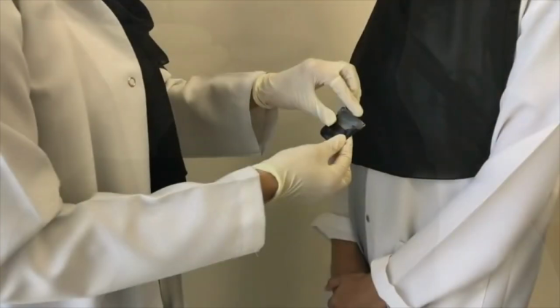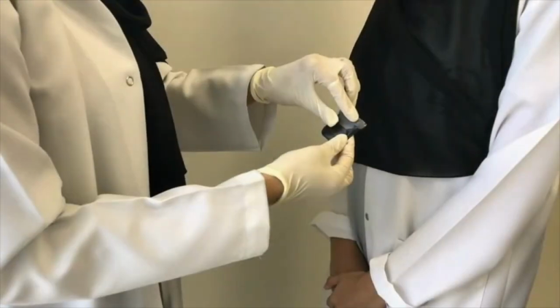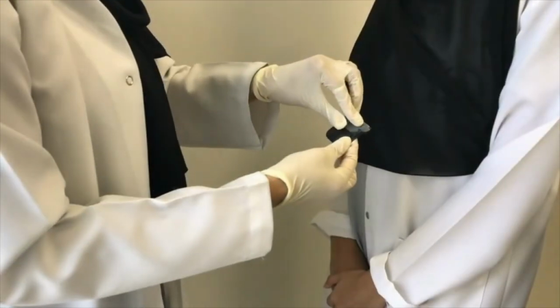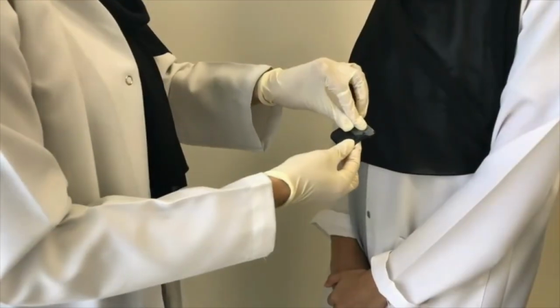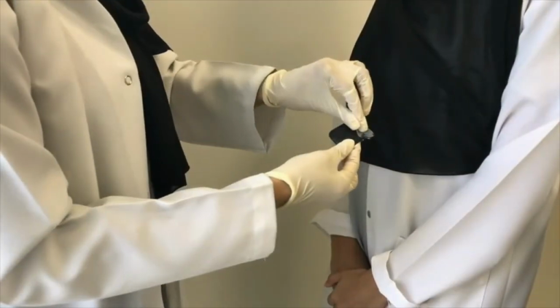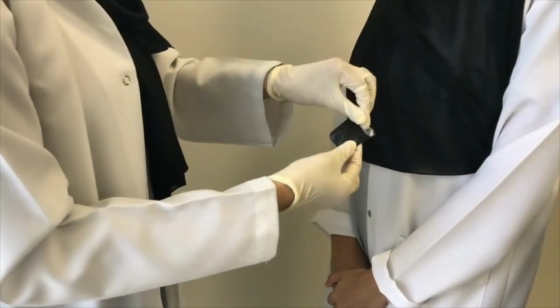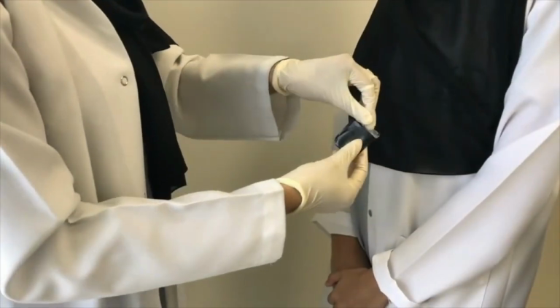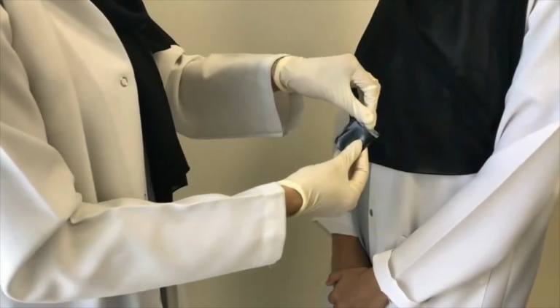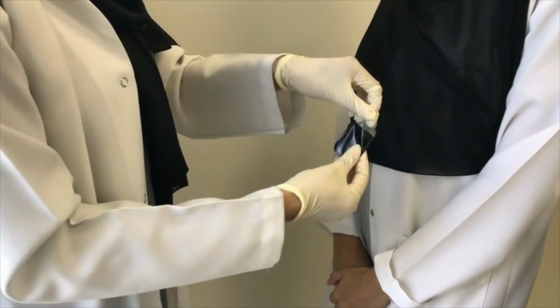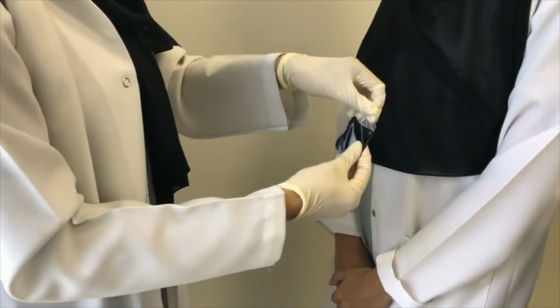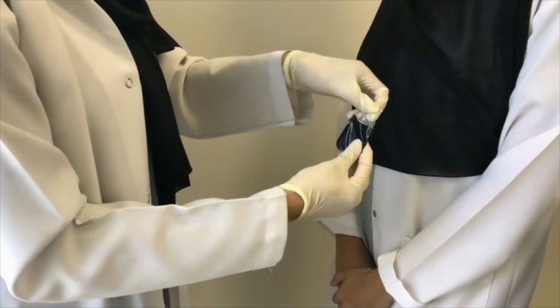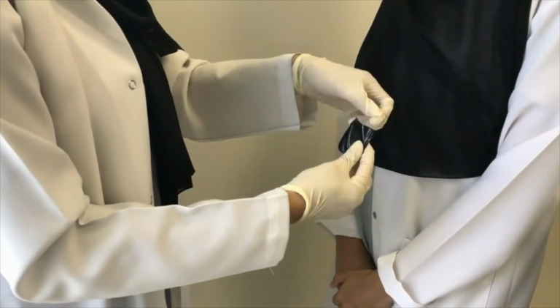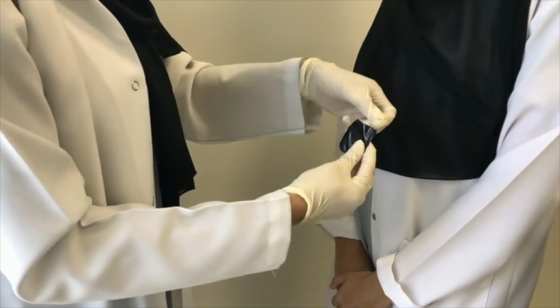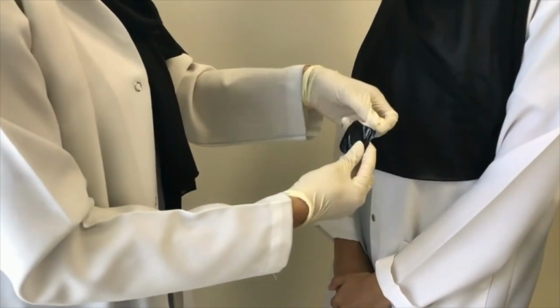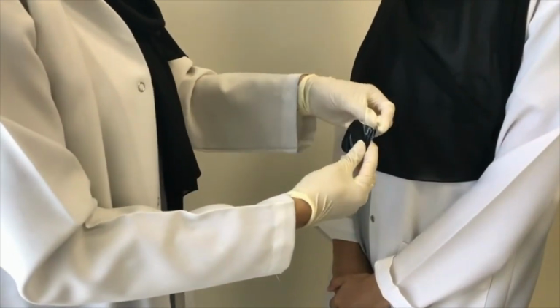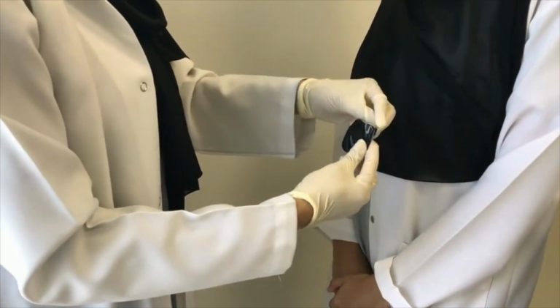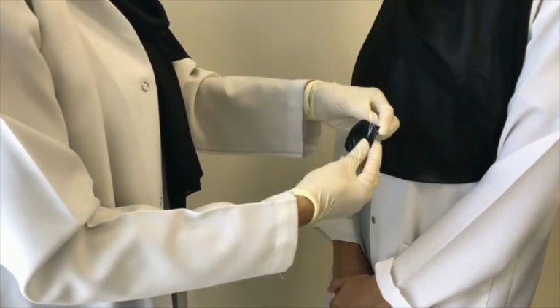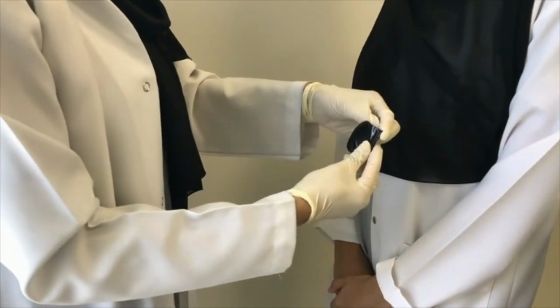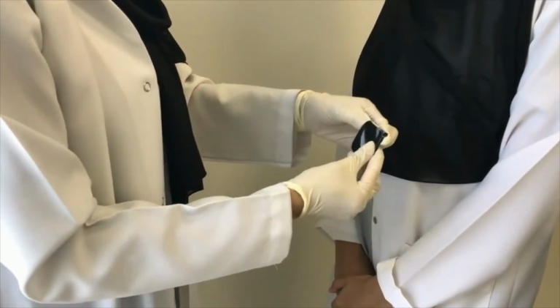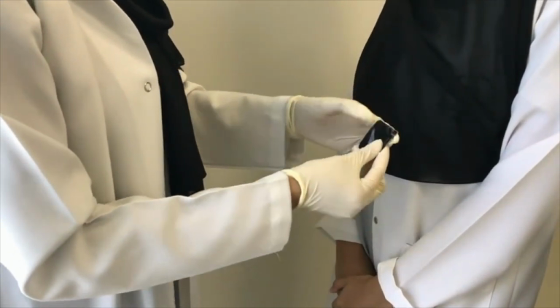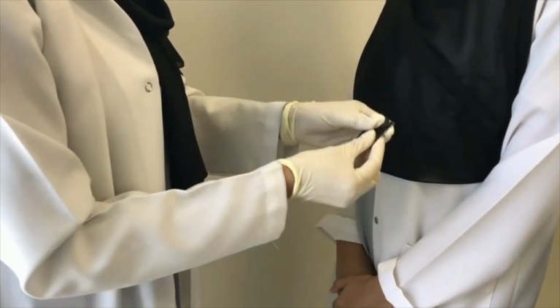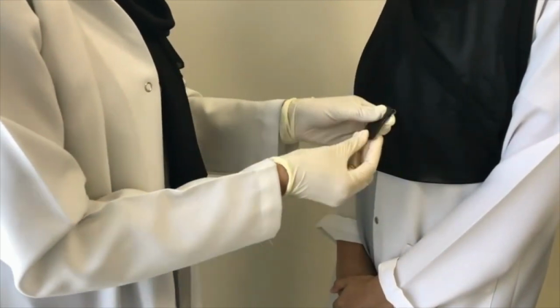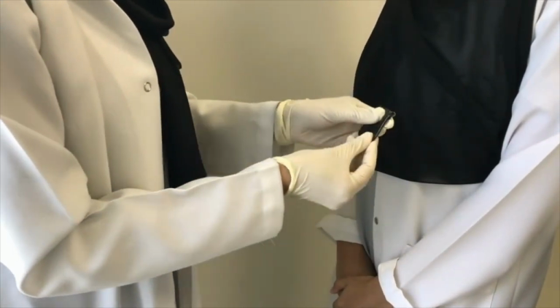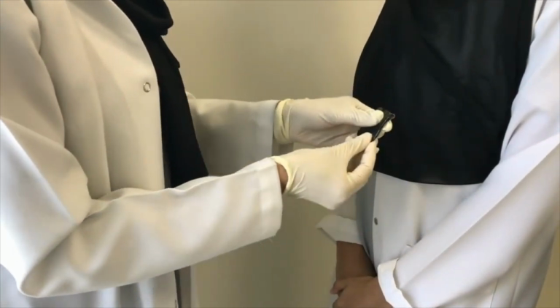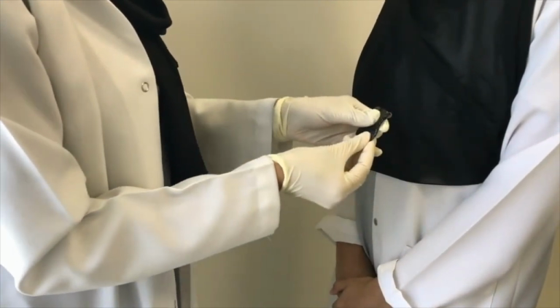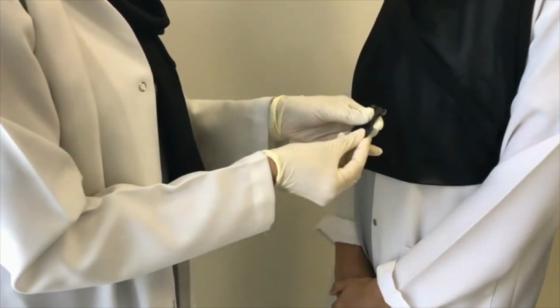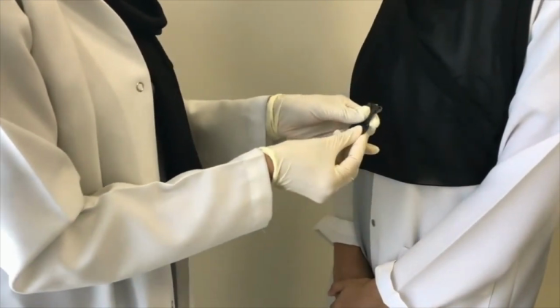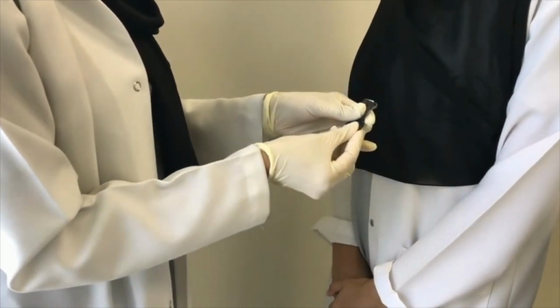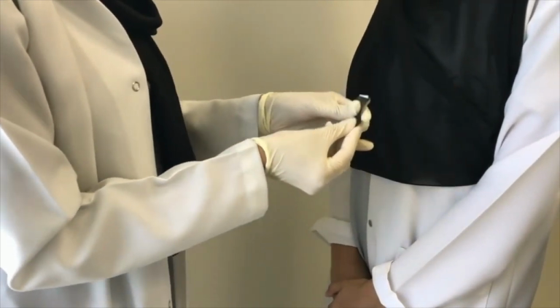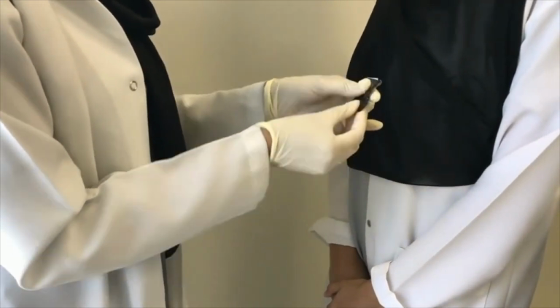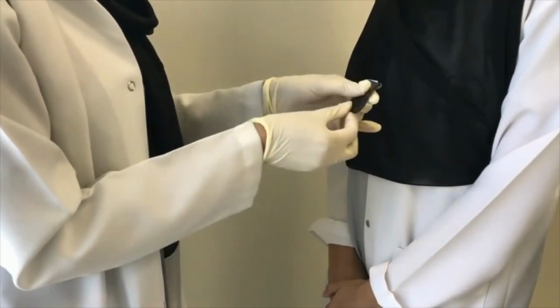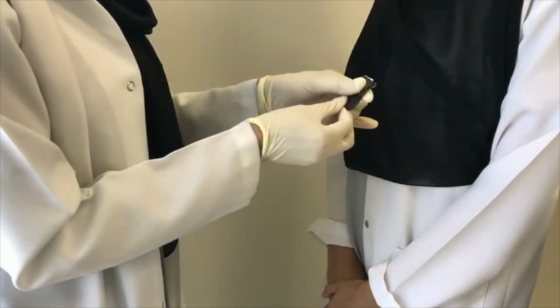After exposure, the film is removed from the protective barrier and is ready for processing.